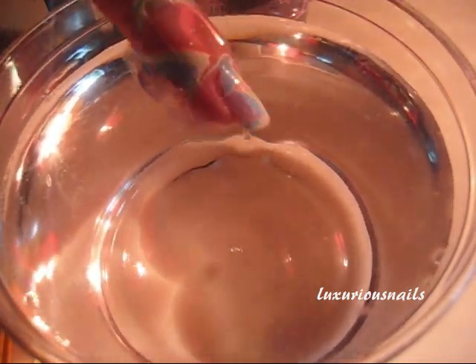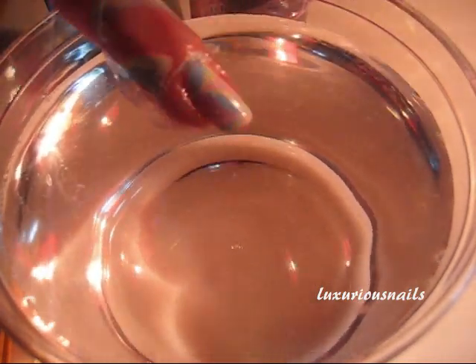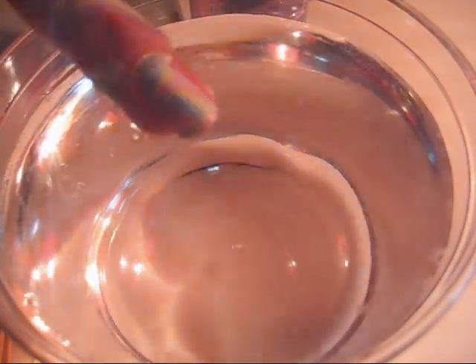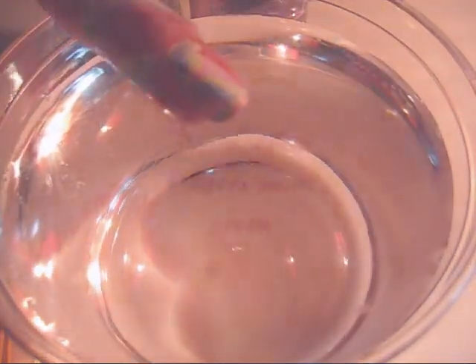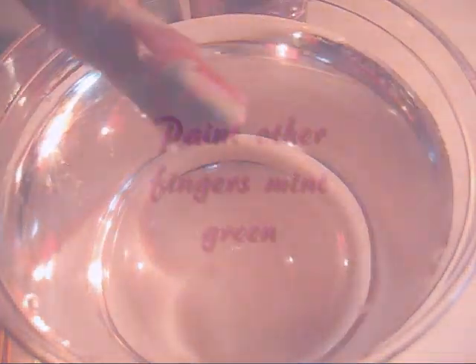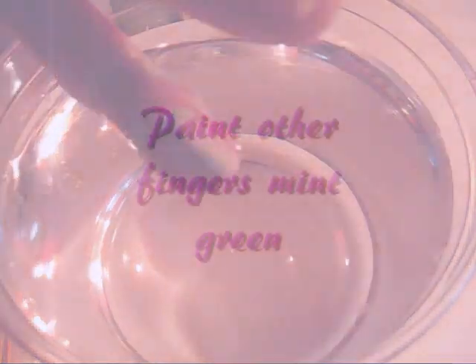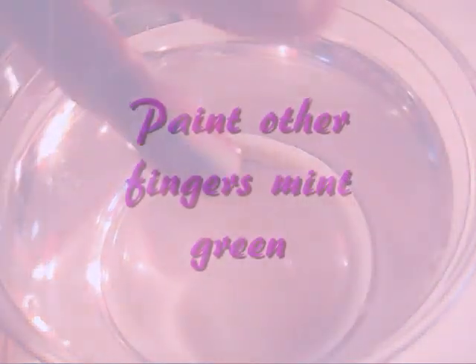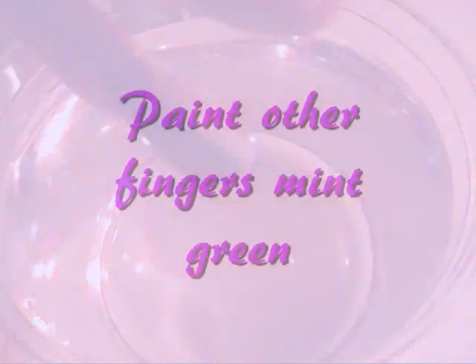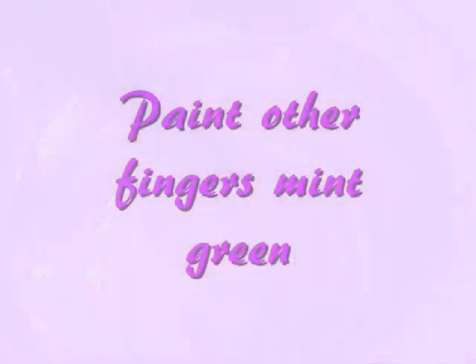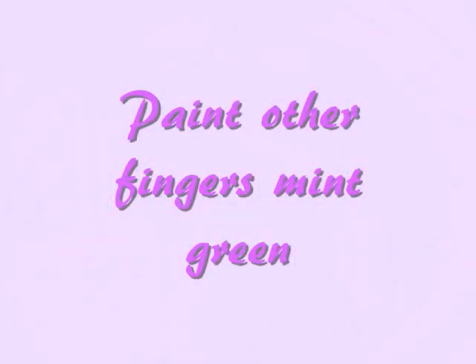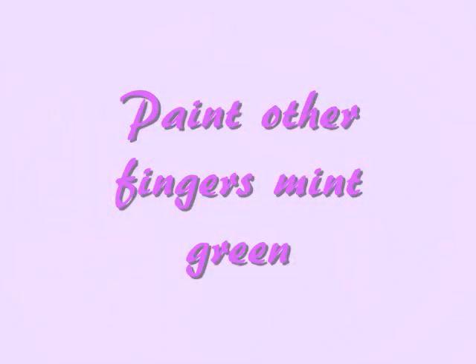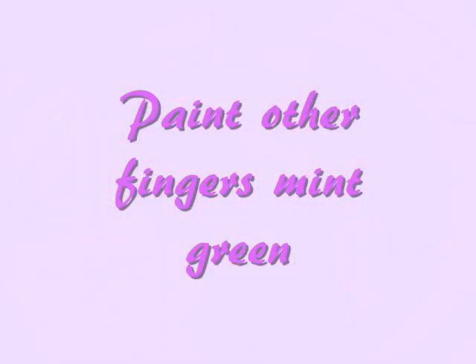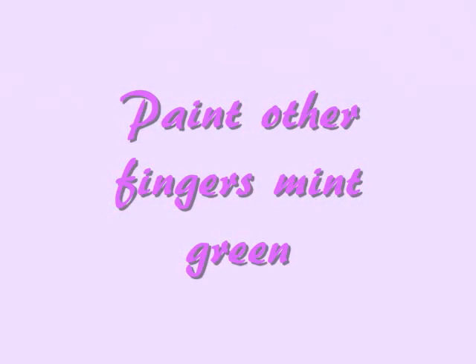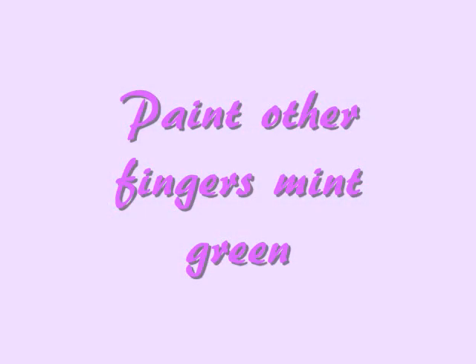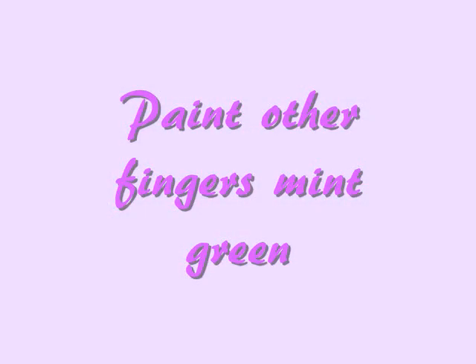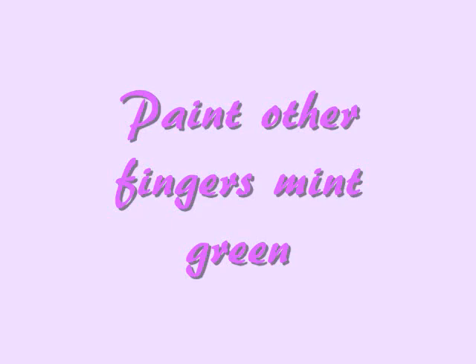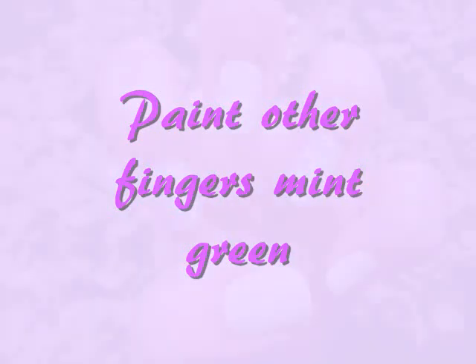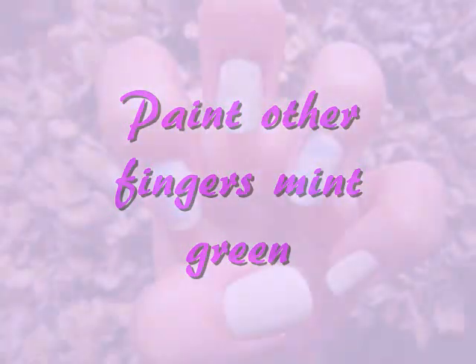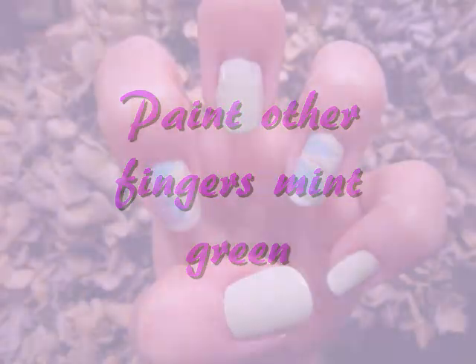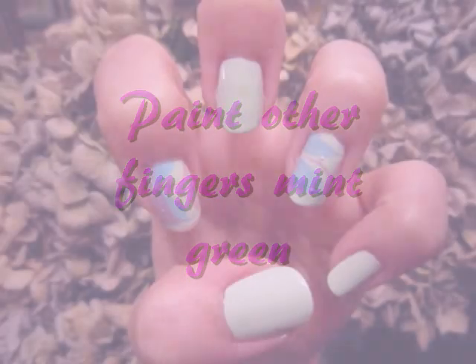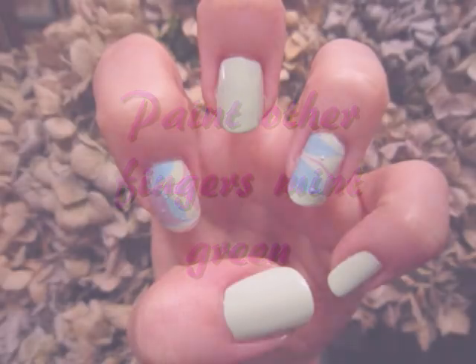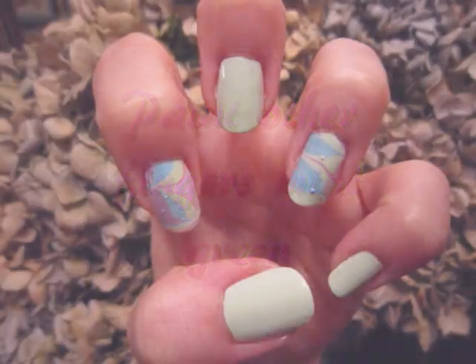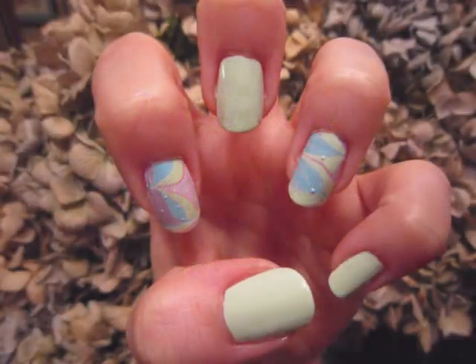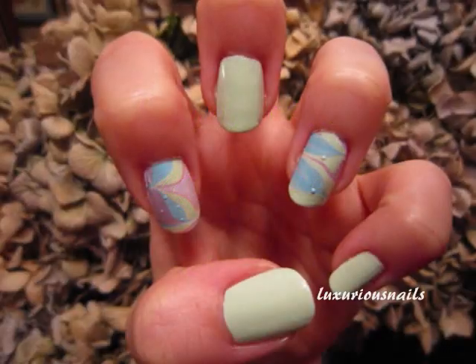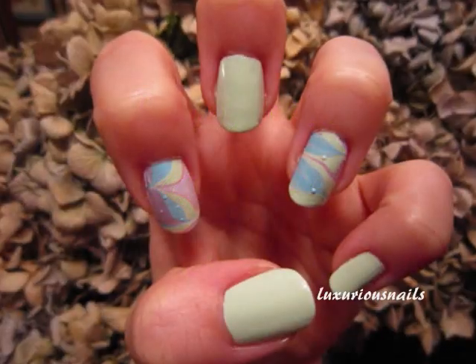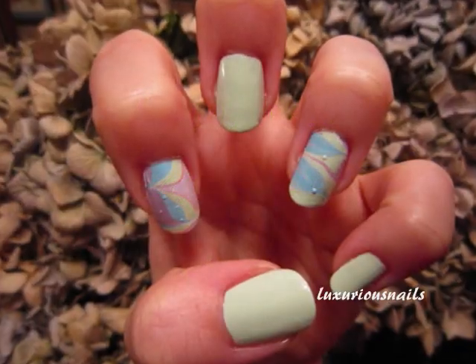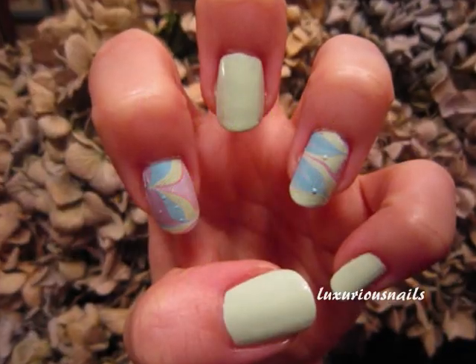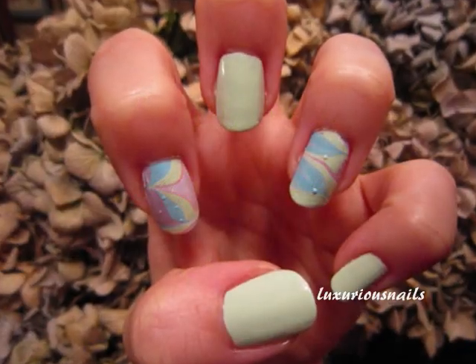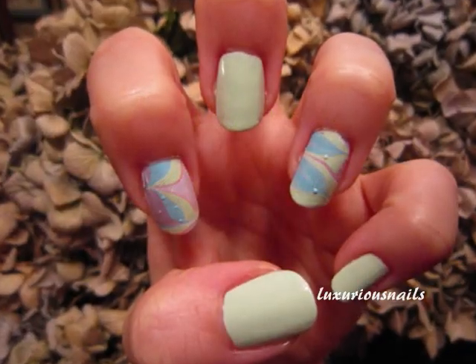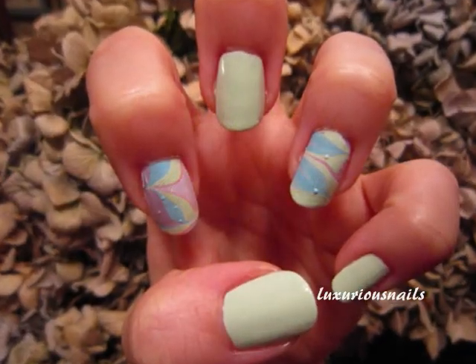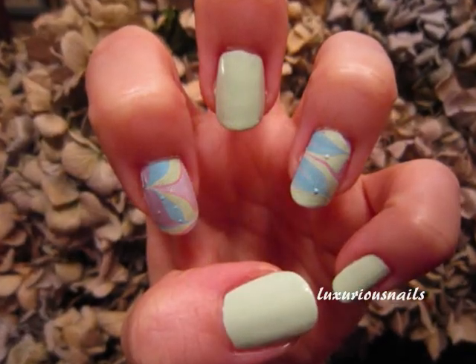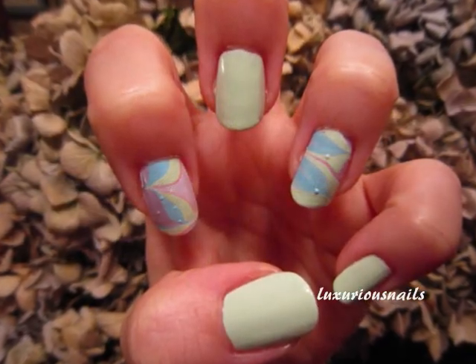At this point, you can also remove the tape from your finger. You can also clean up around your cuticles.